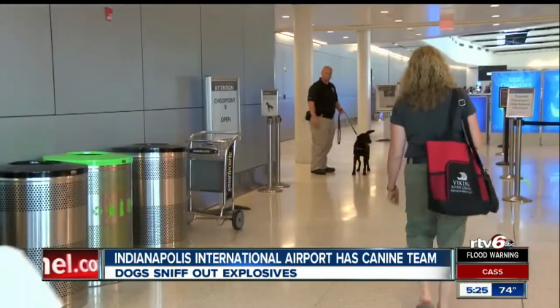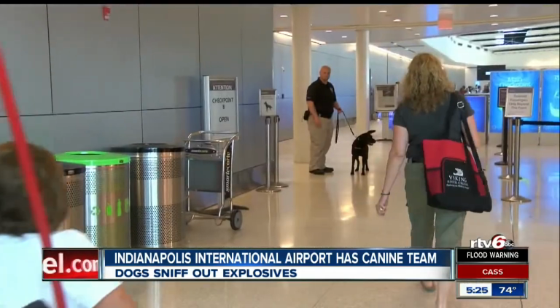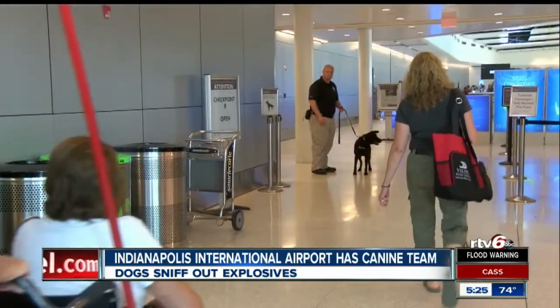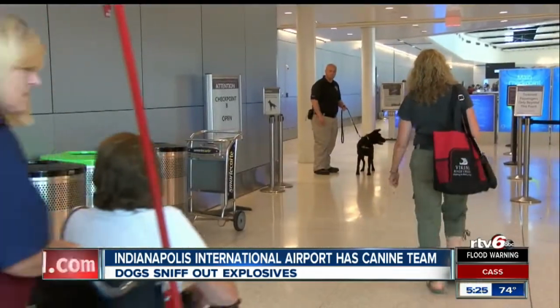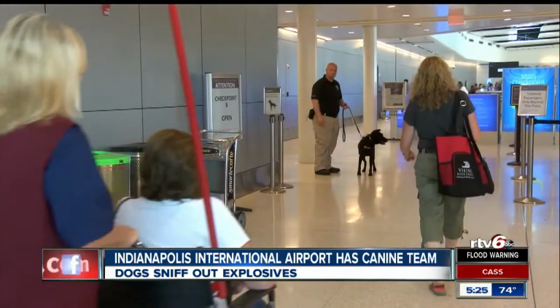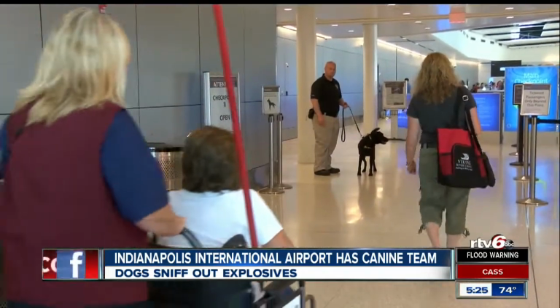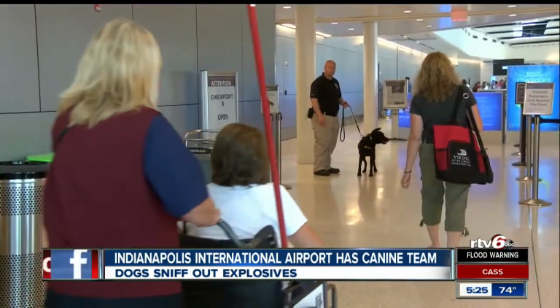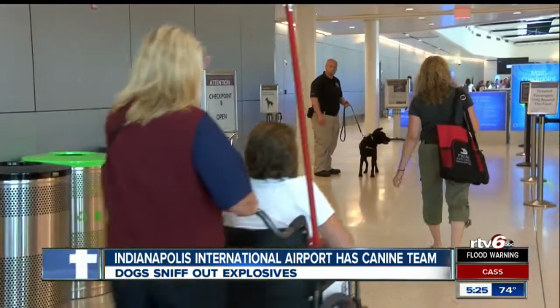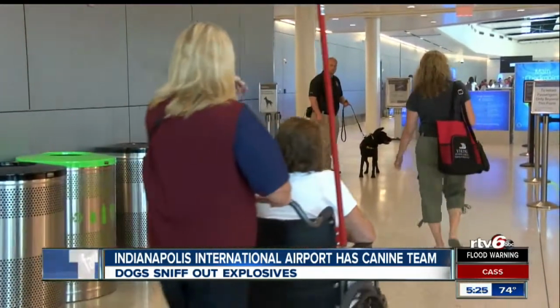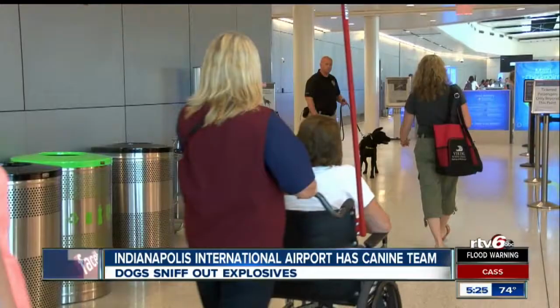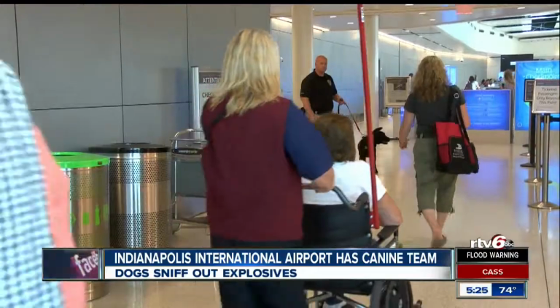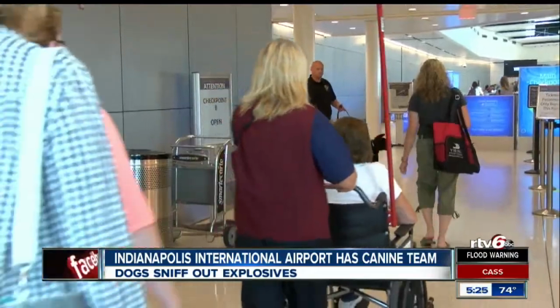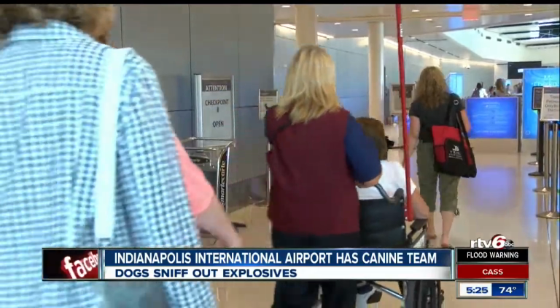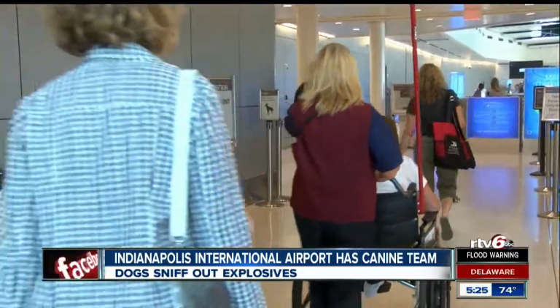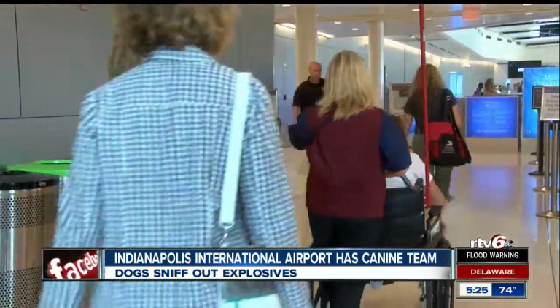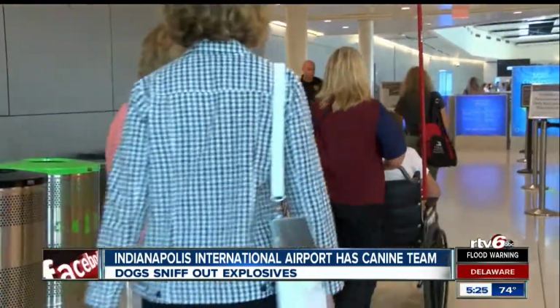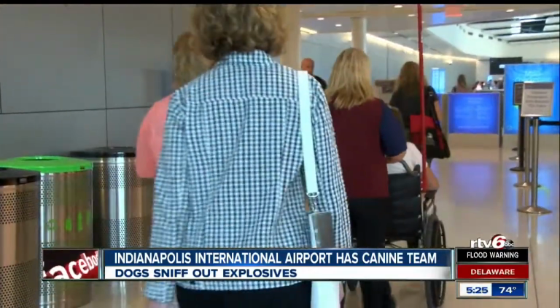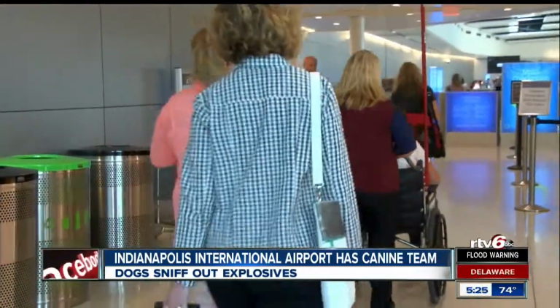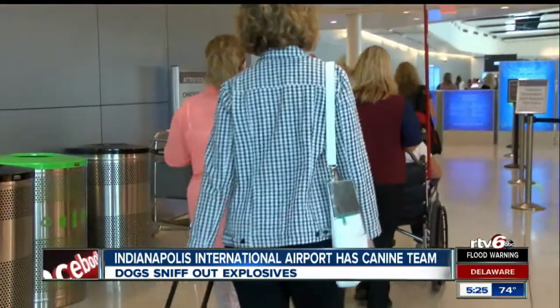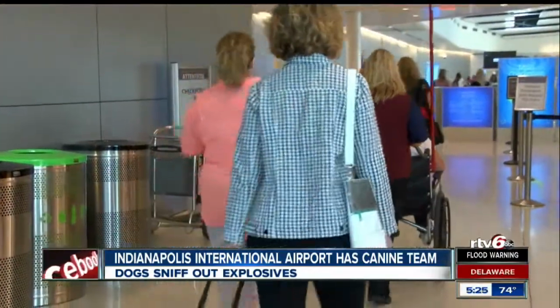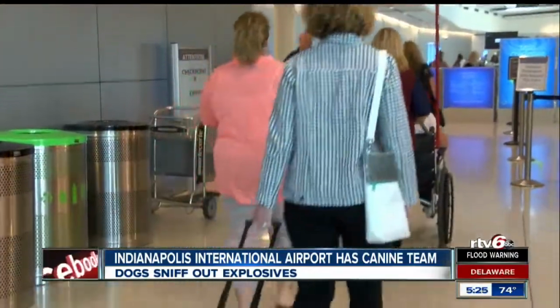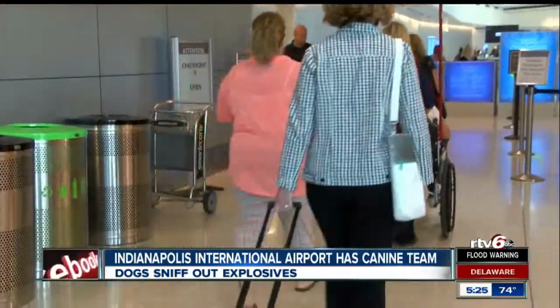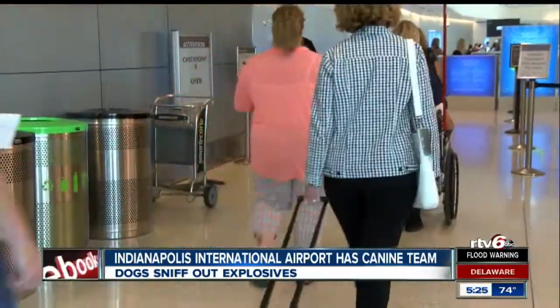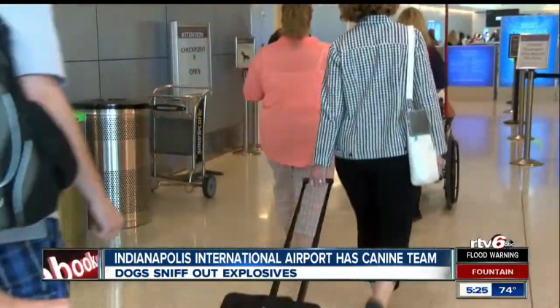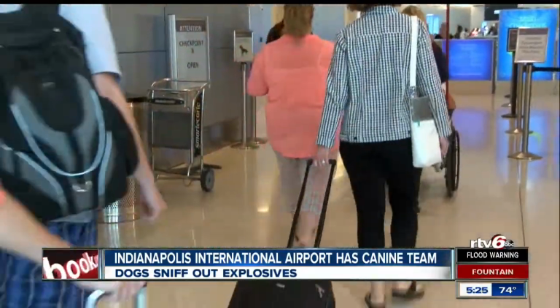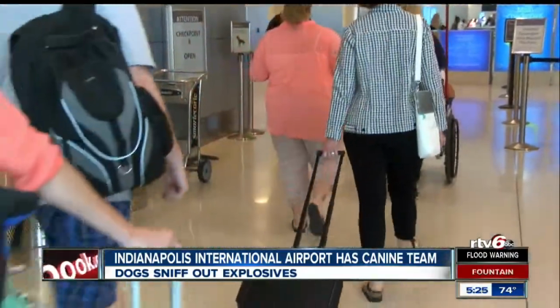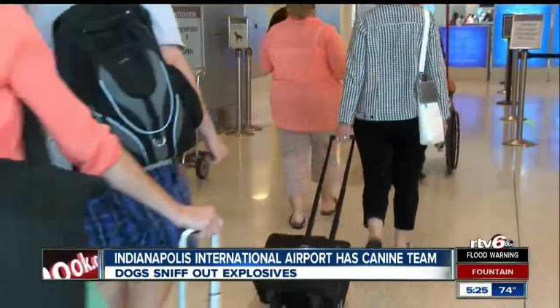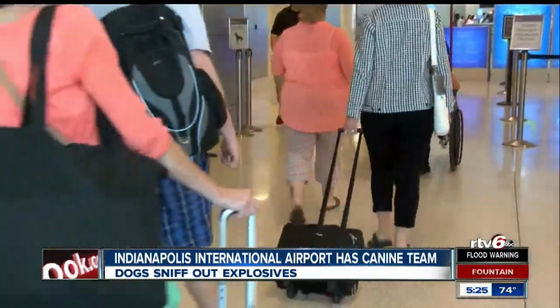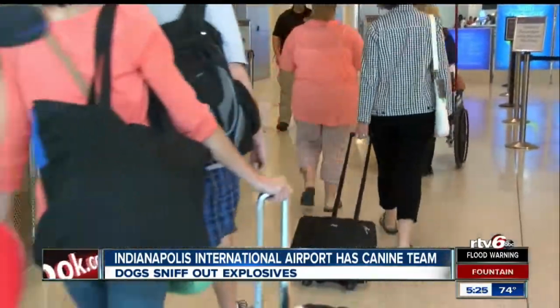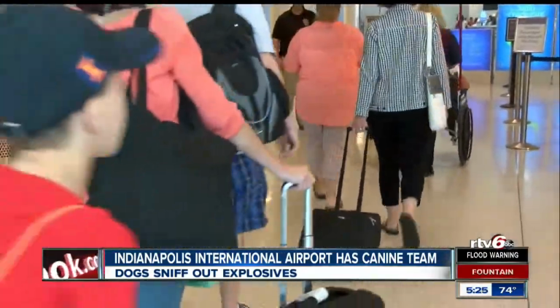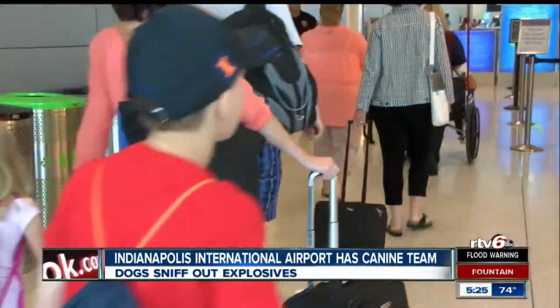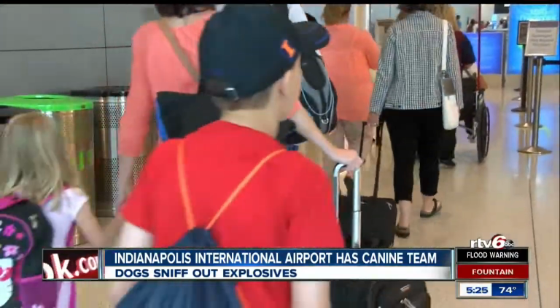Right now, the airport is working to get another handler so that they have four working dogs at all times.